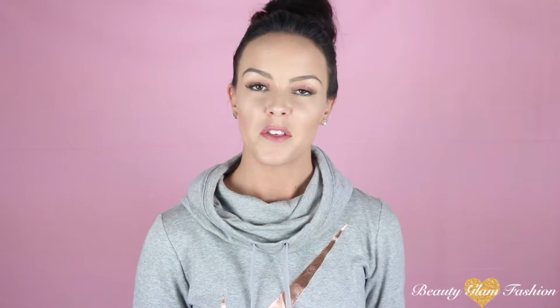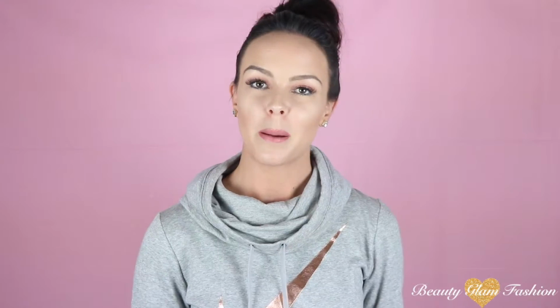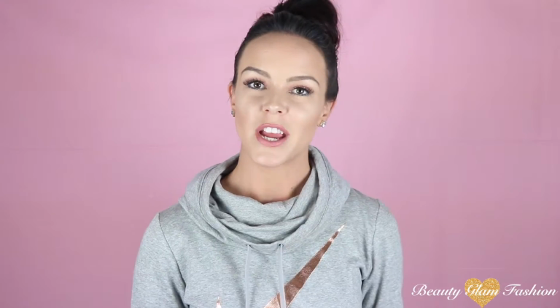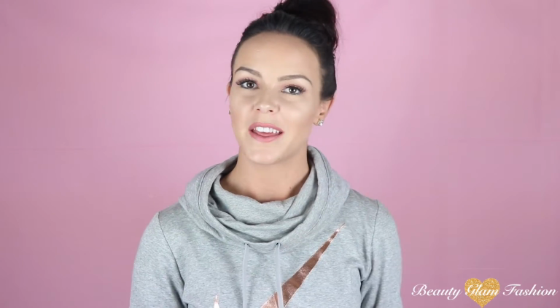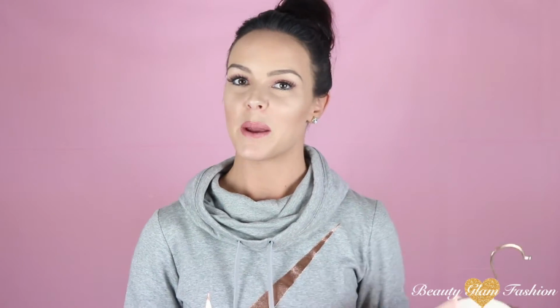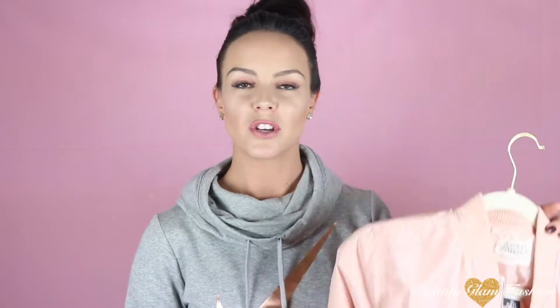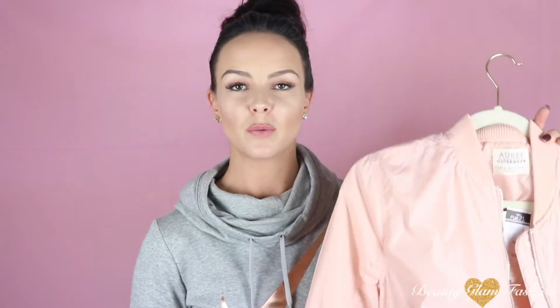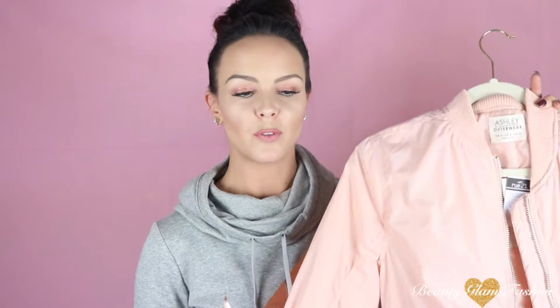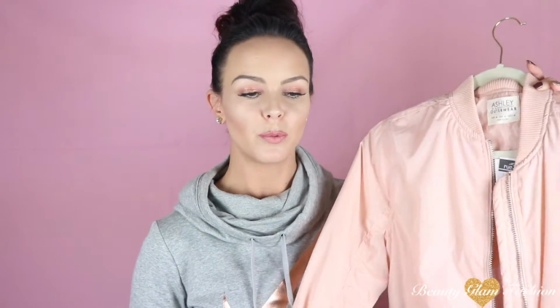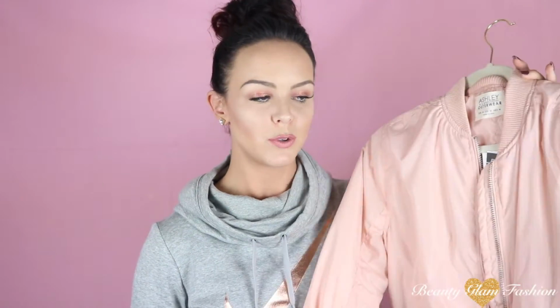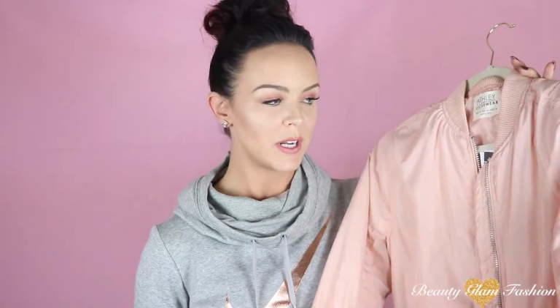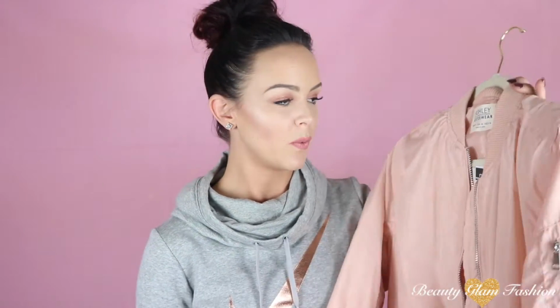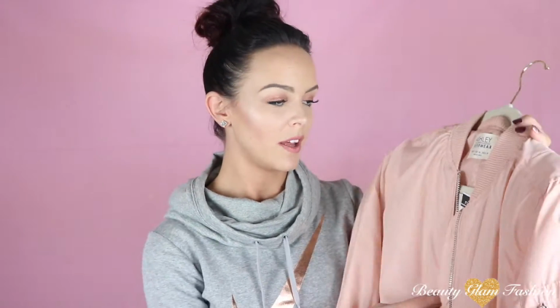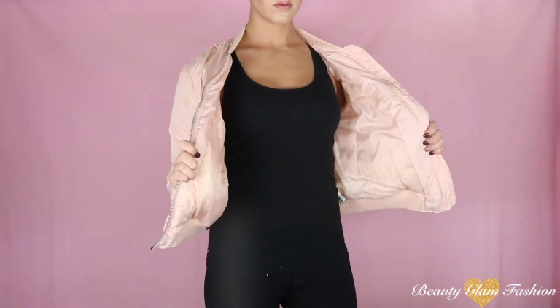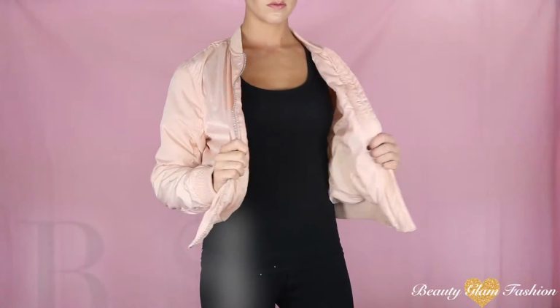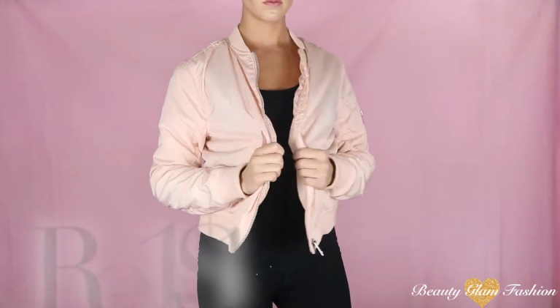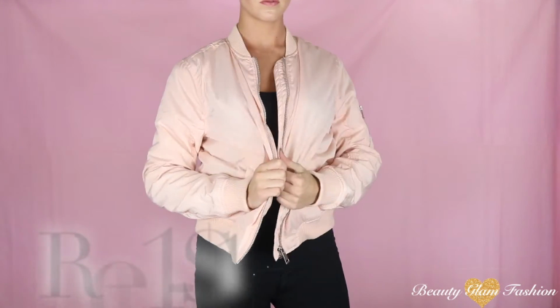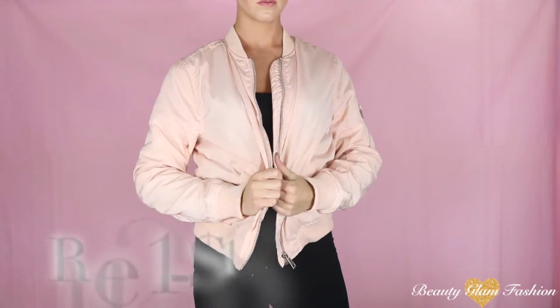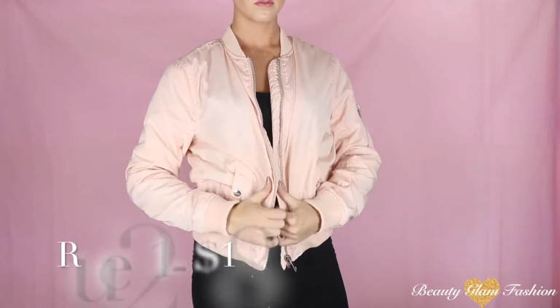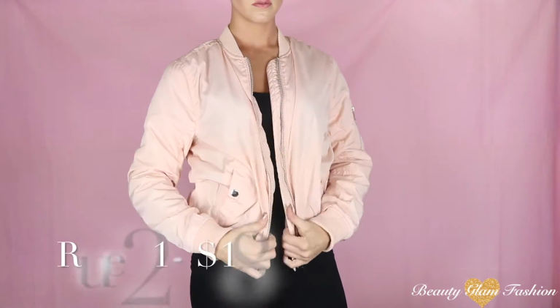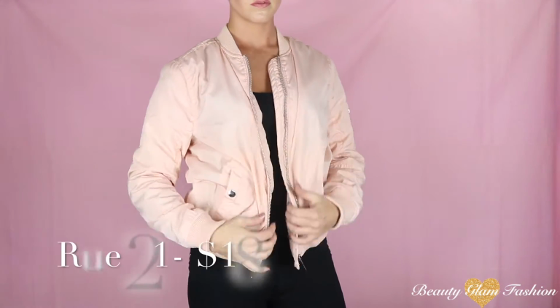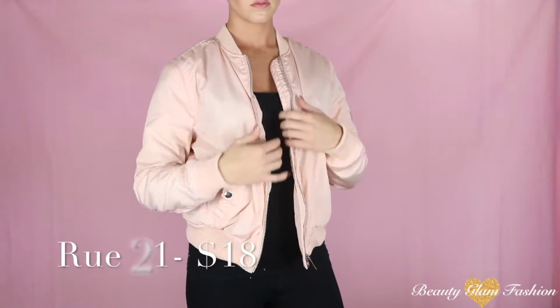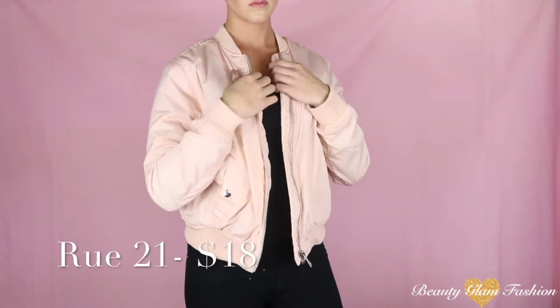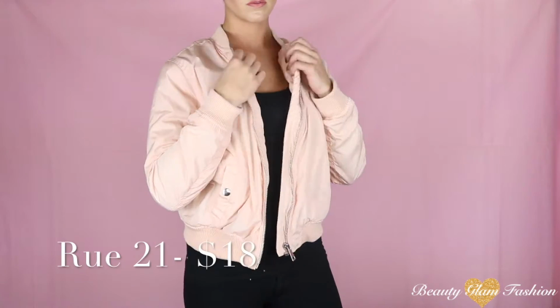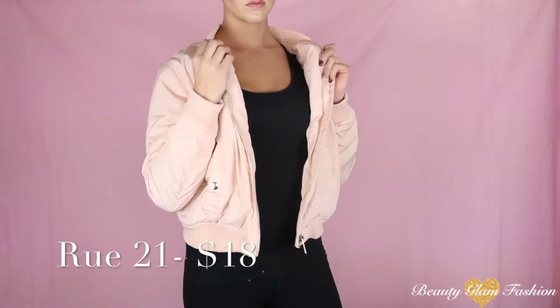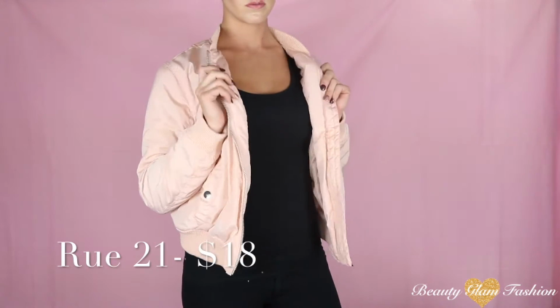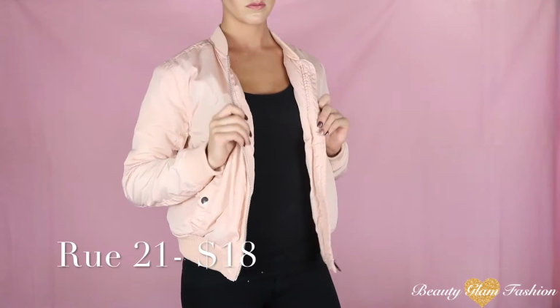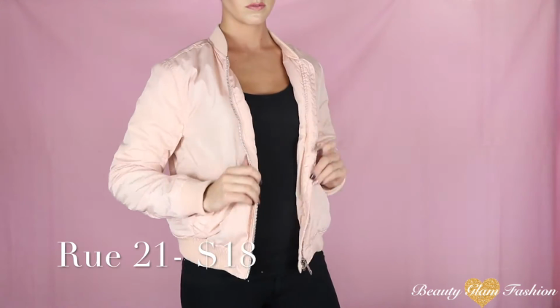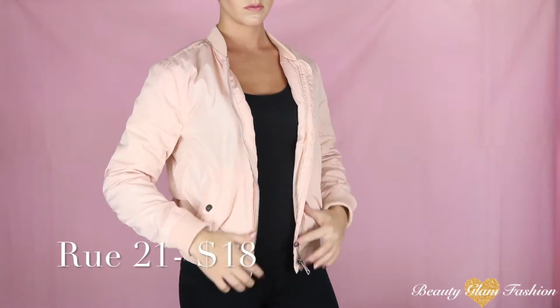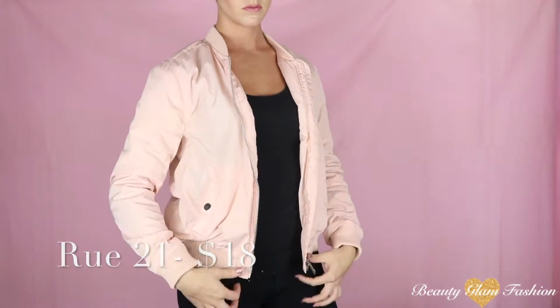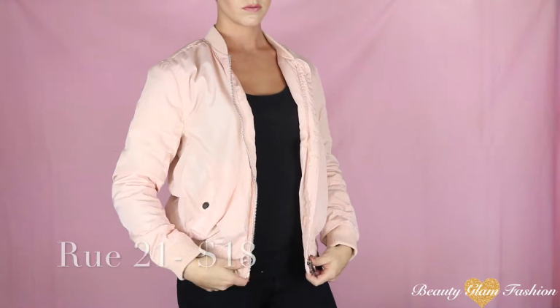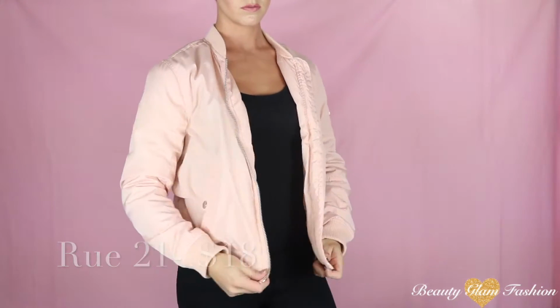Another bomber jacket that I purchased was from Rue21 and this one was $29.99, but it was 40% off for Black Friday.